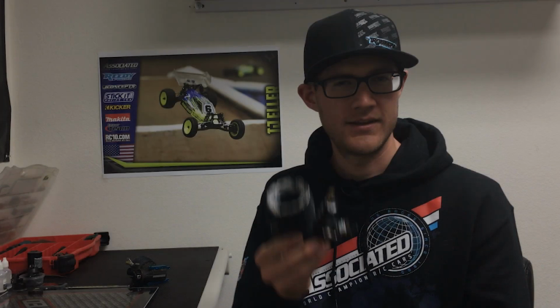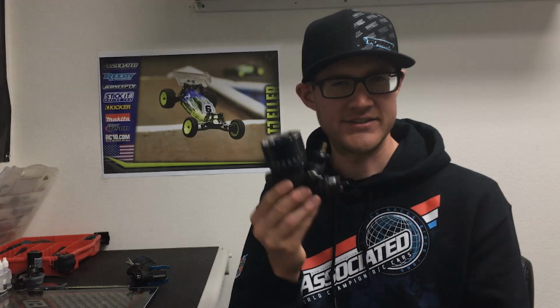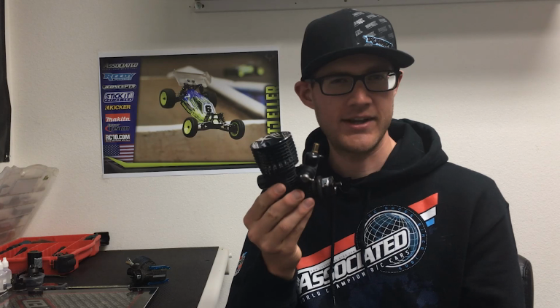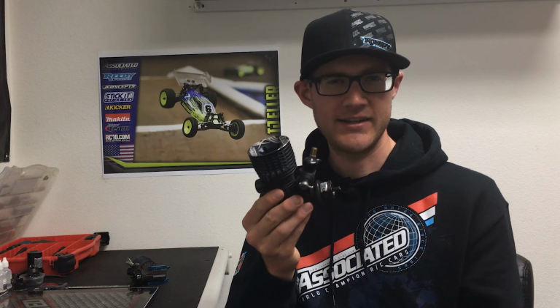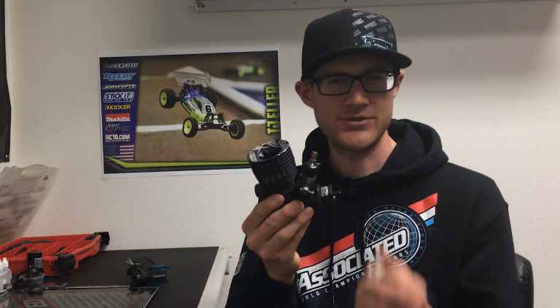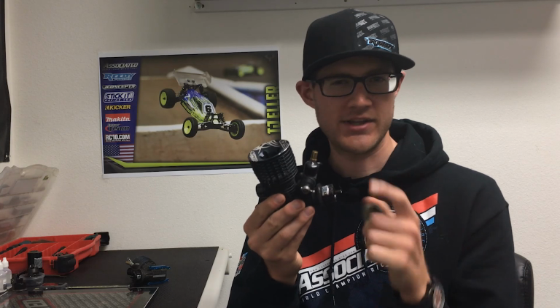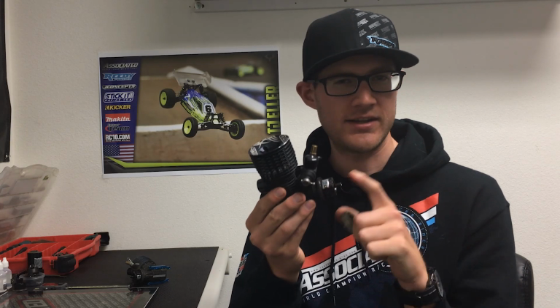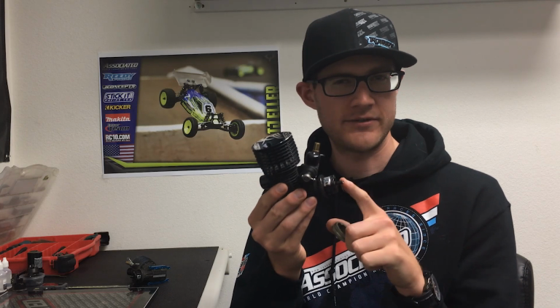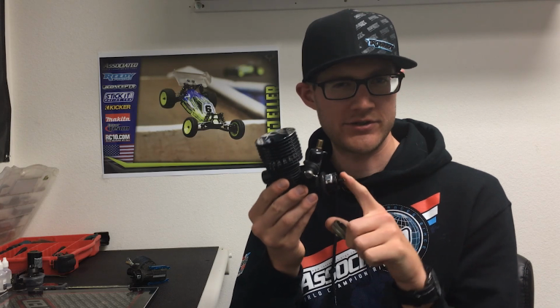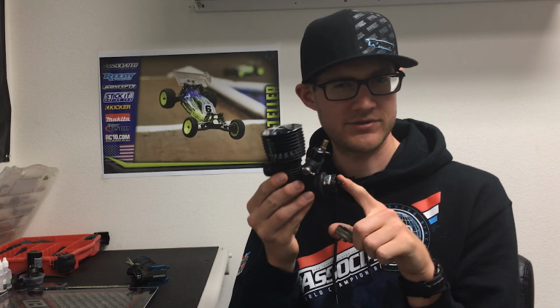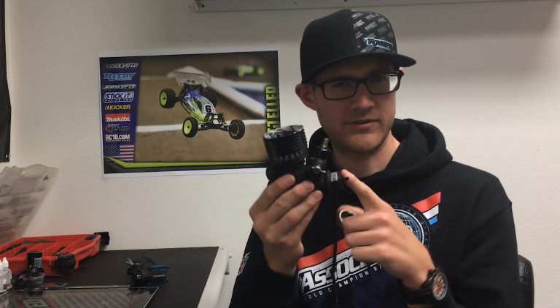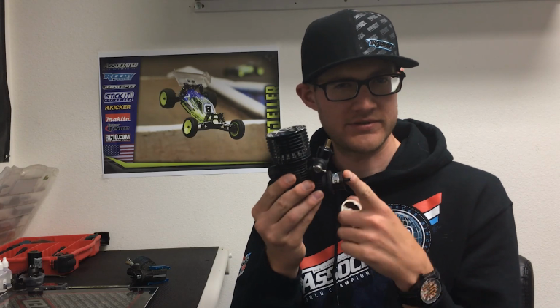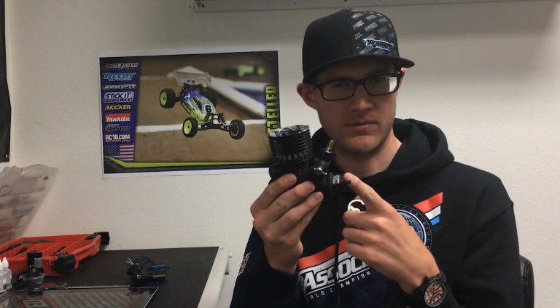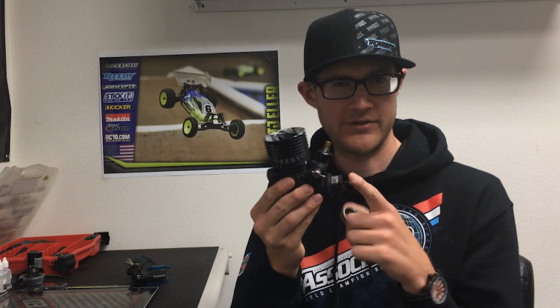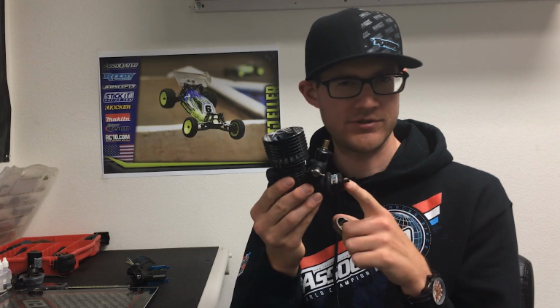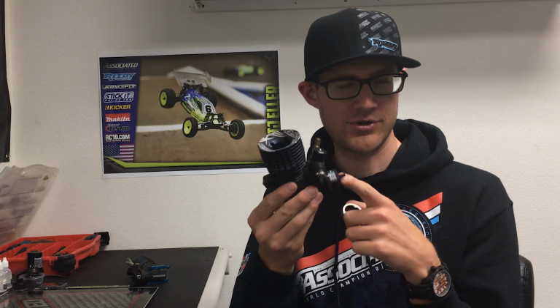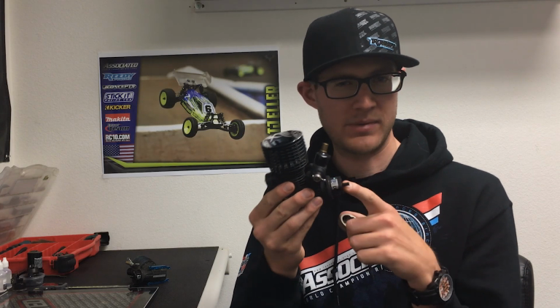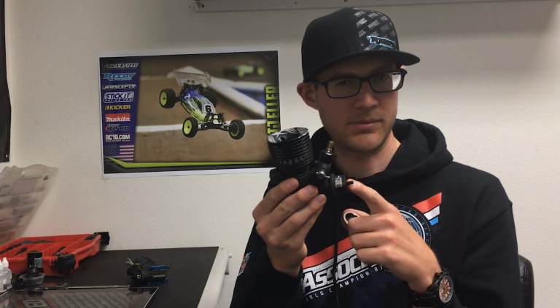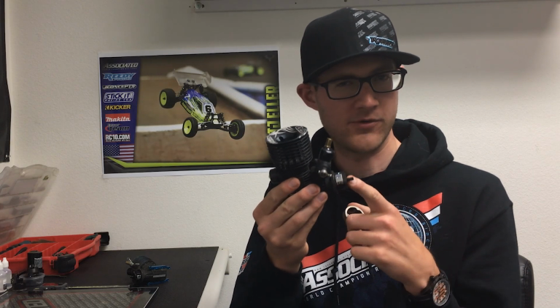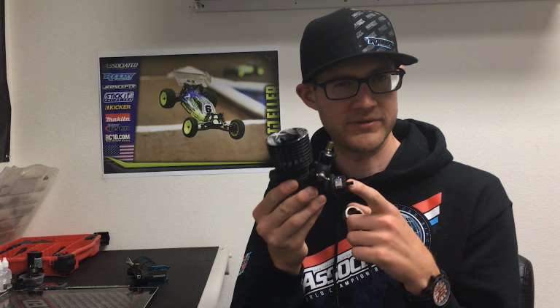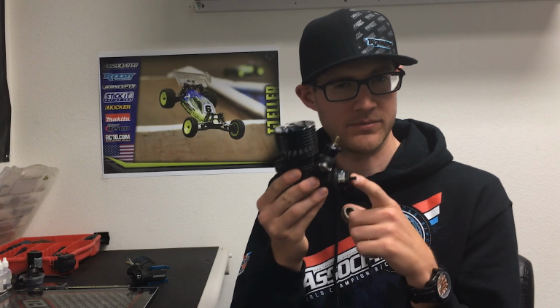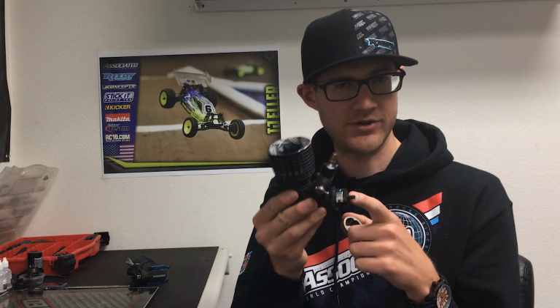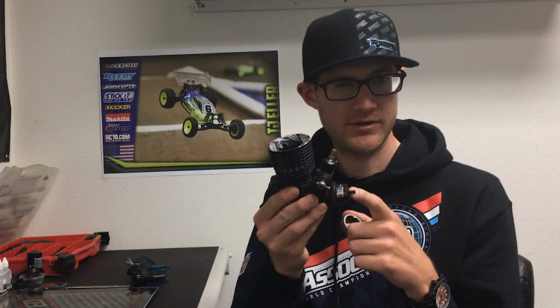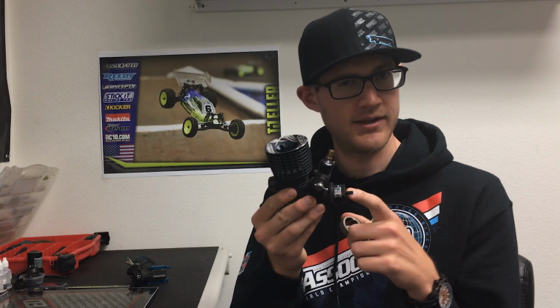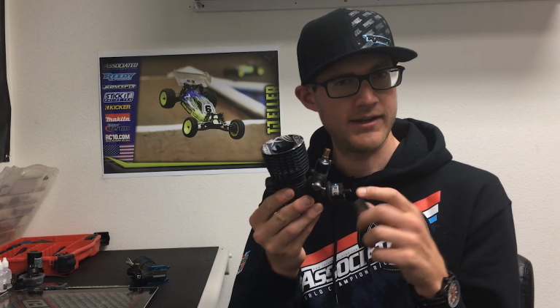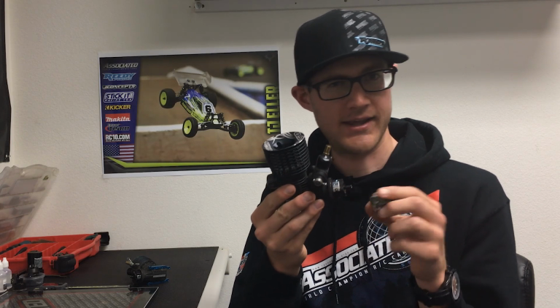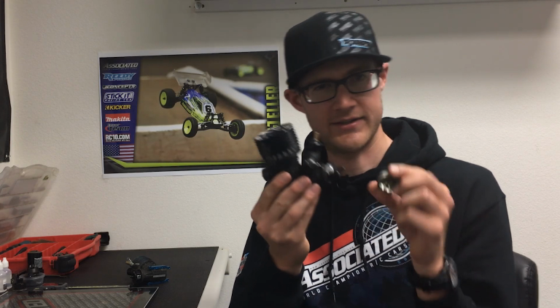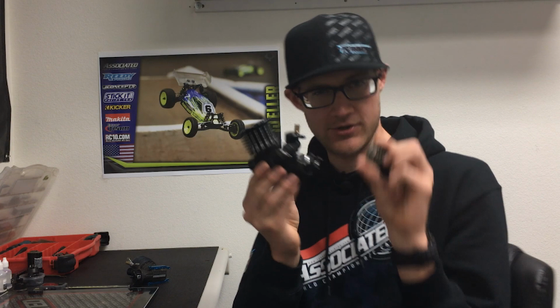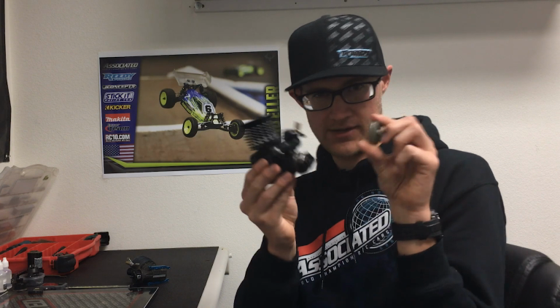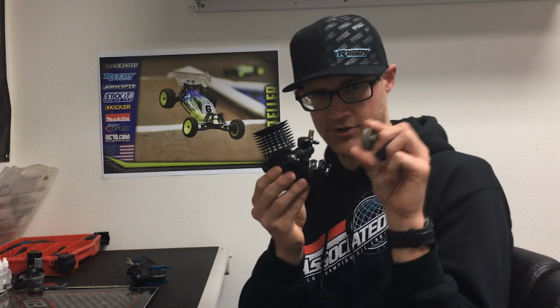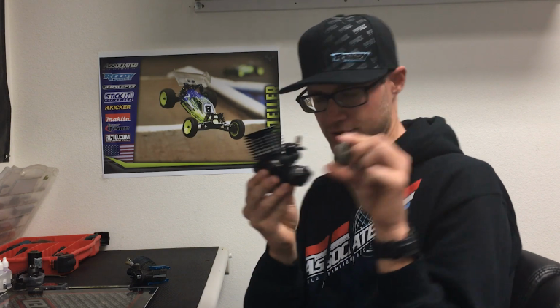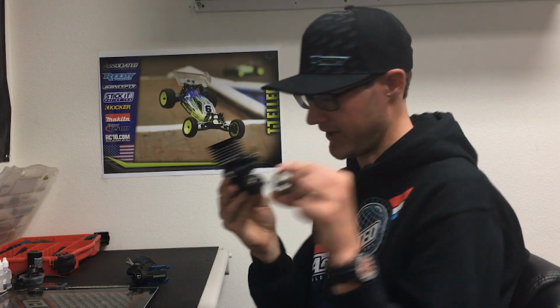It's a good idea to check the life of your clutch shoes every once in a while just to ensure proper performance from your engine, and so I'm going to show you how.